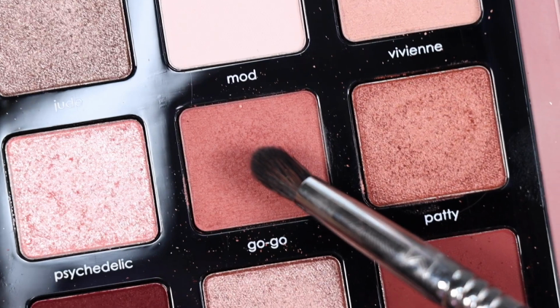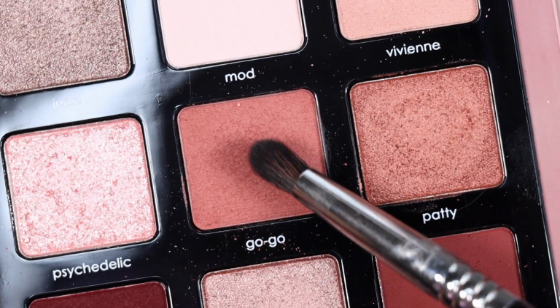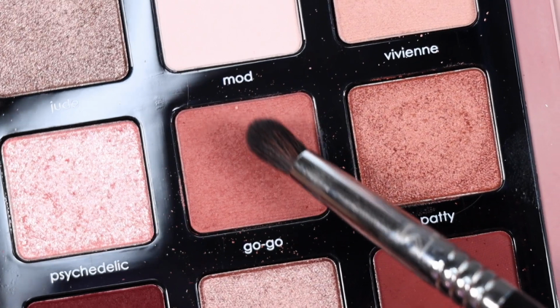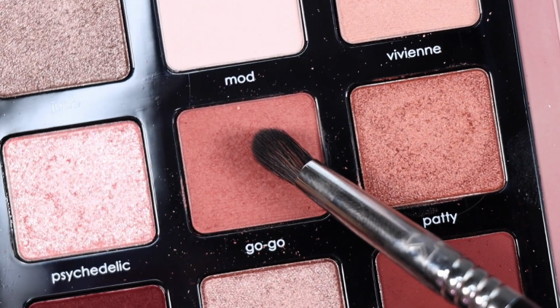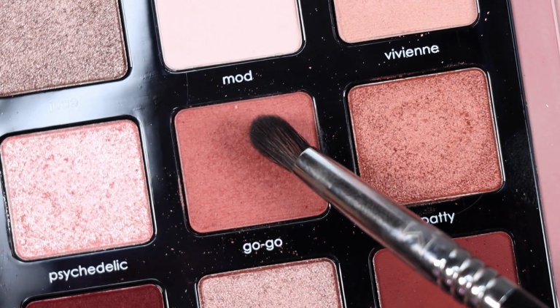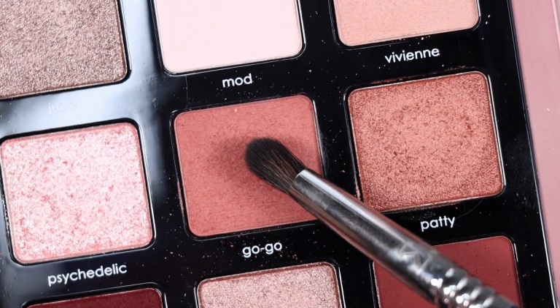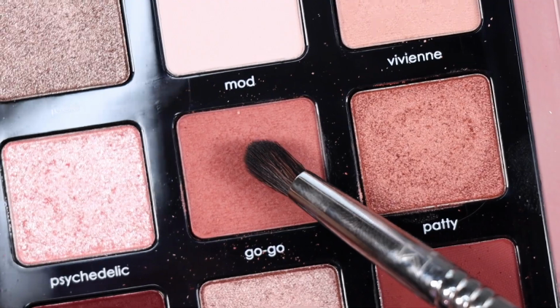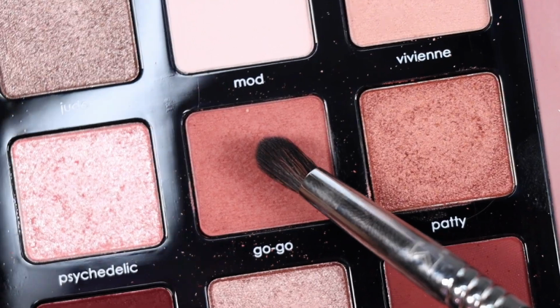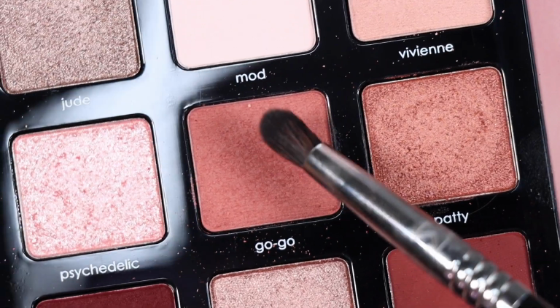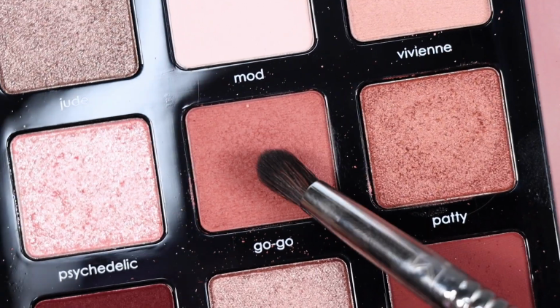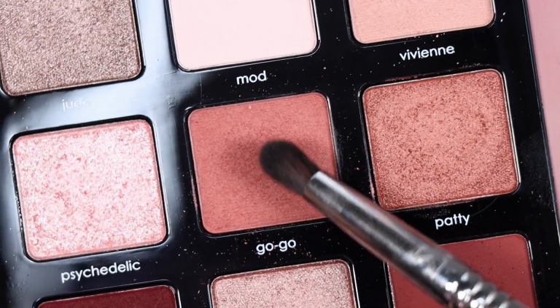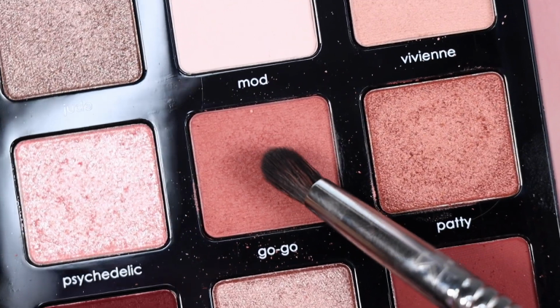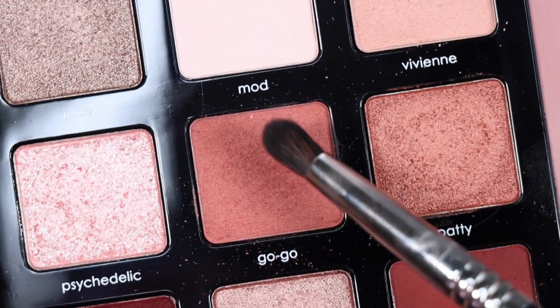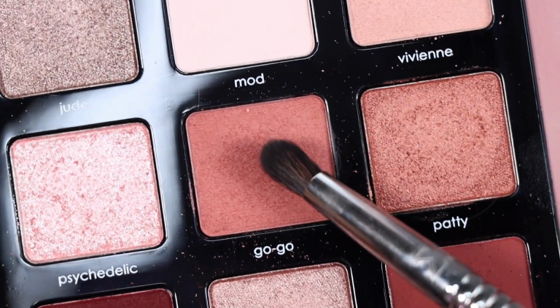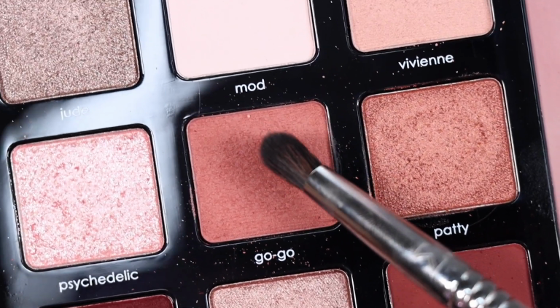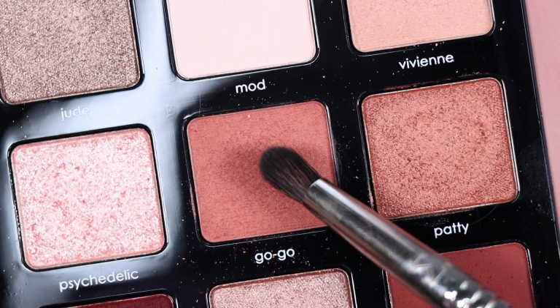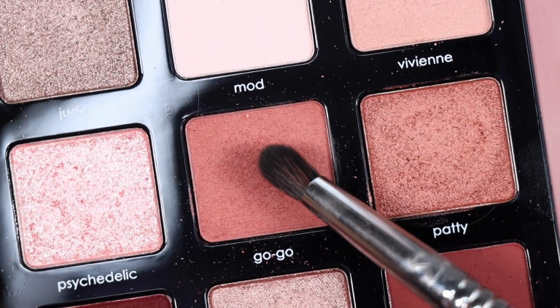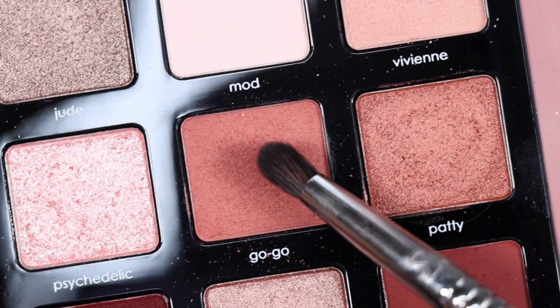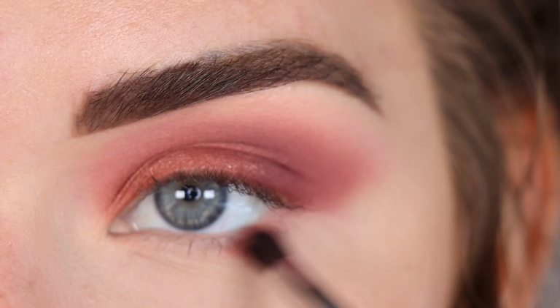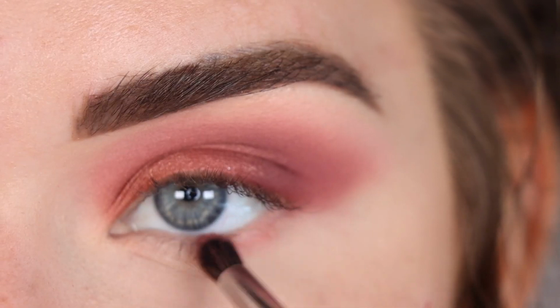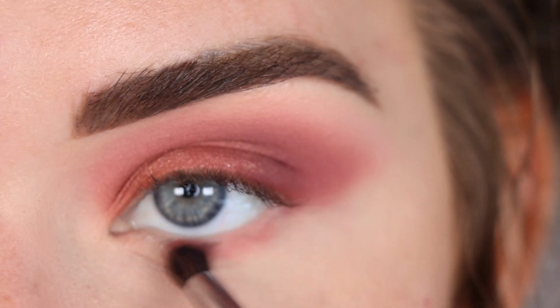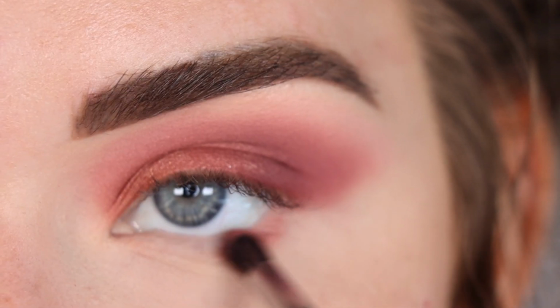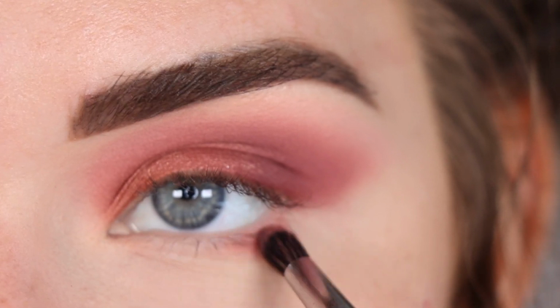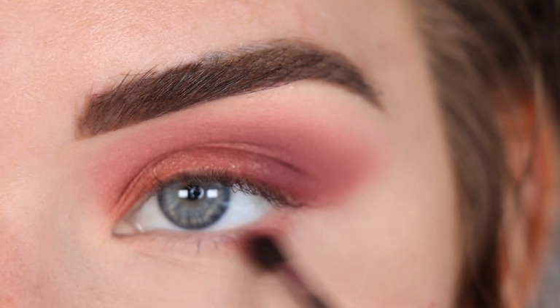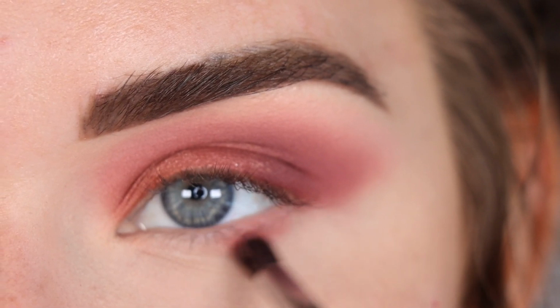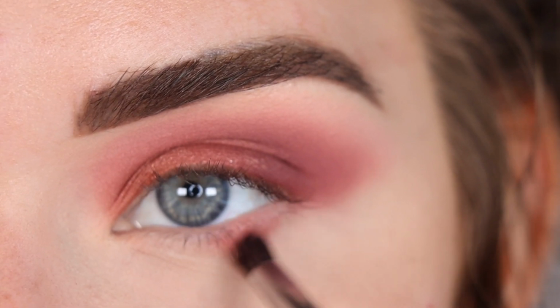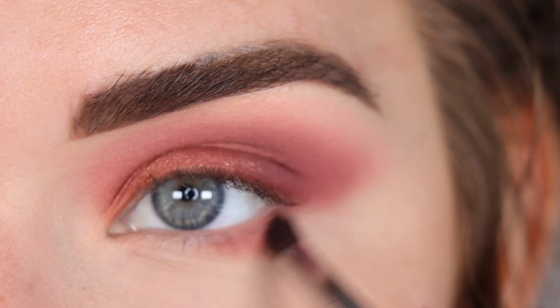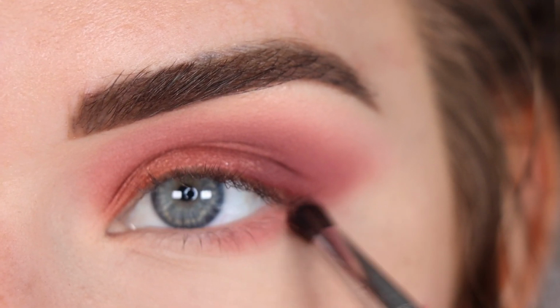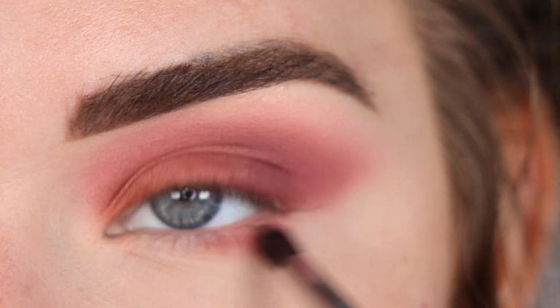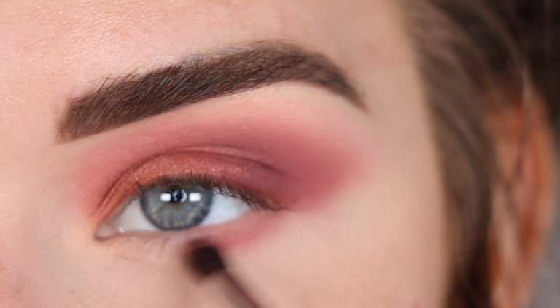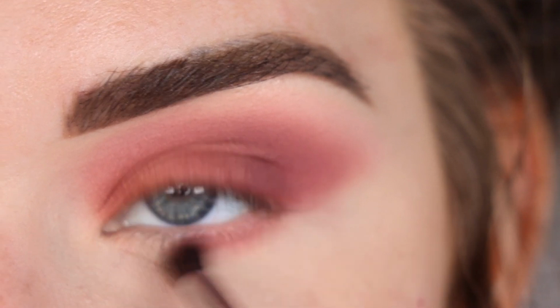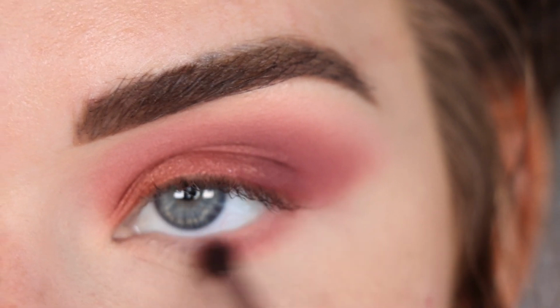Now I'm going to switch to a Sigma E31 with more of the shade Gogo, and that's going to go on my entire lower lash line.